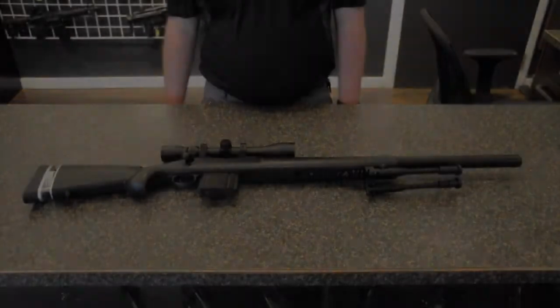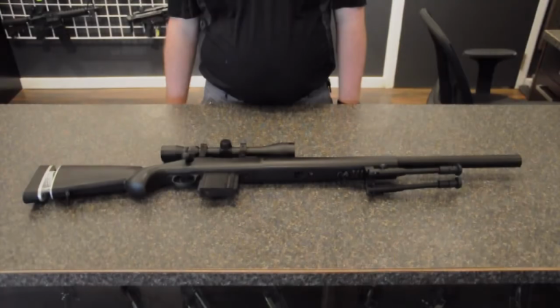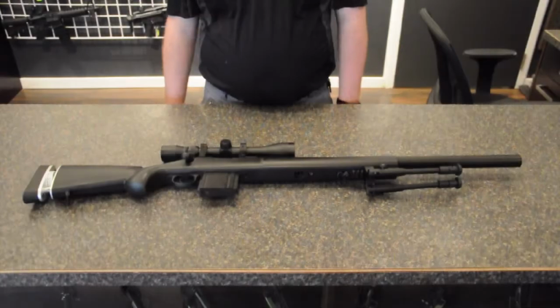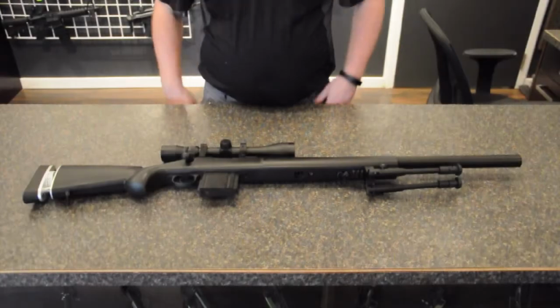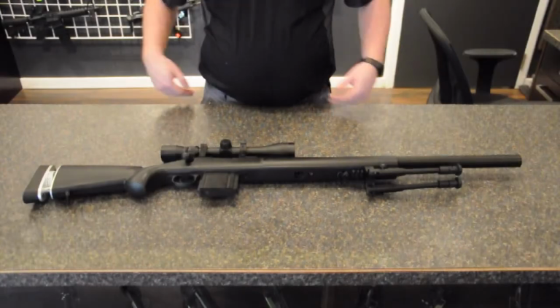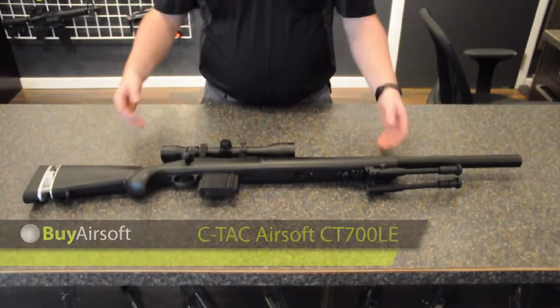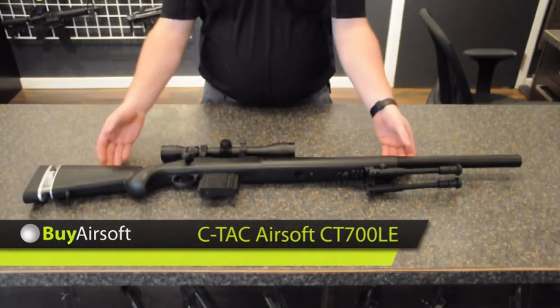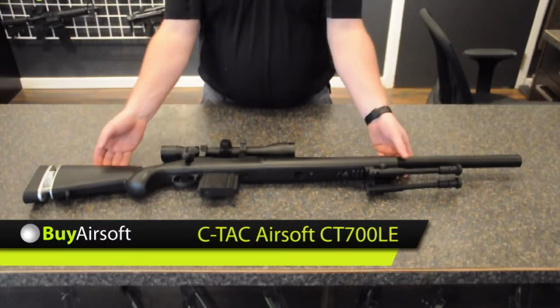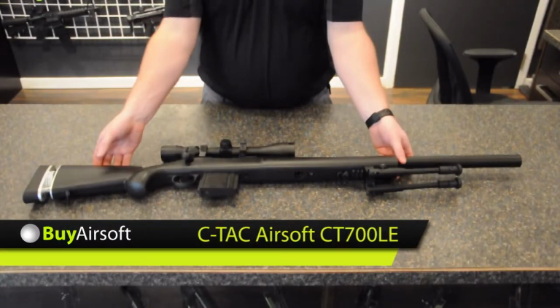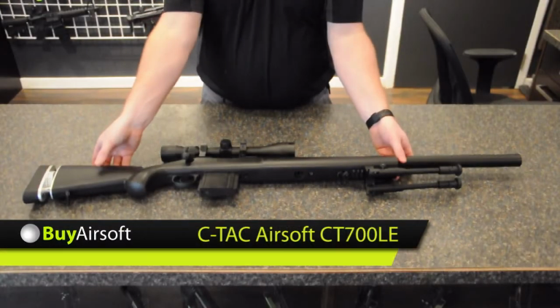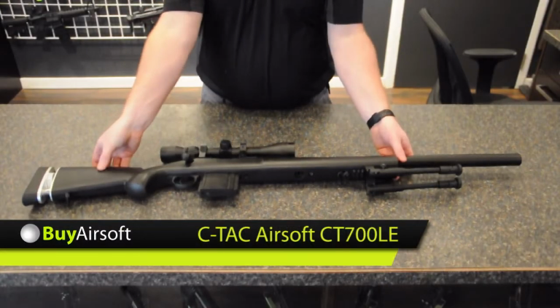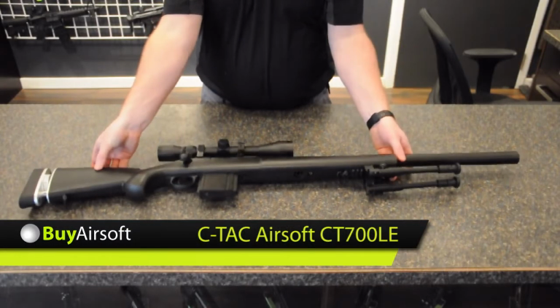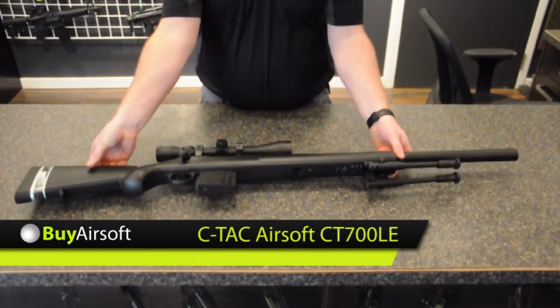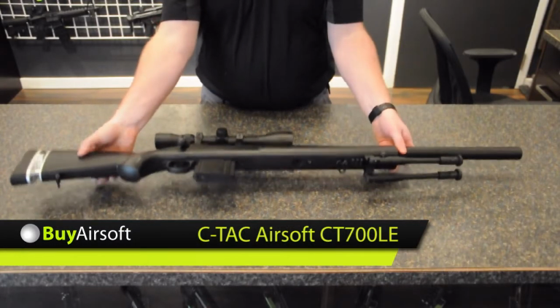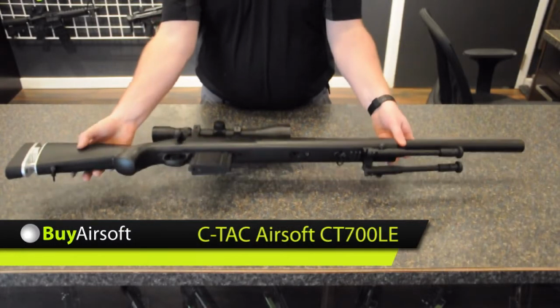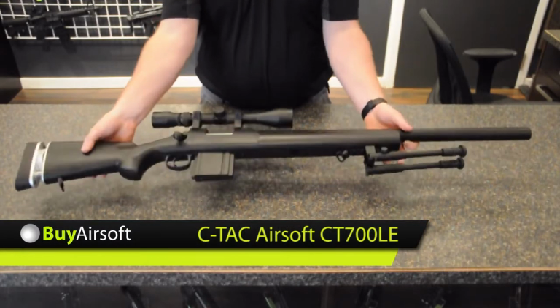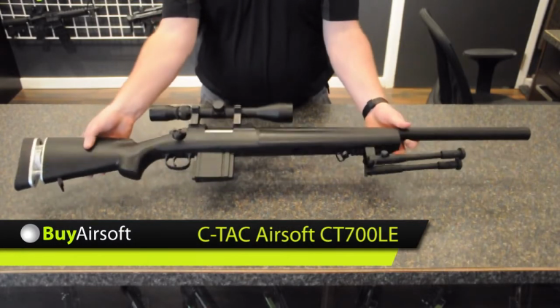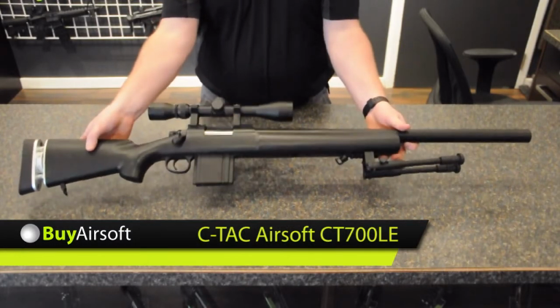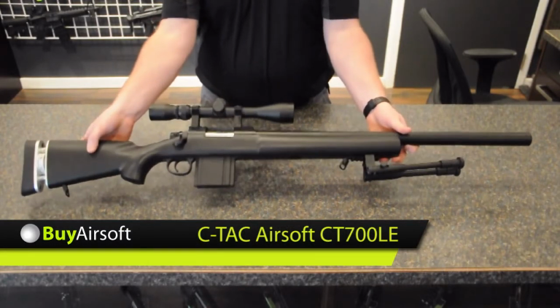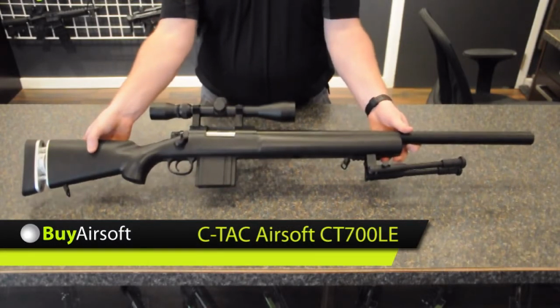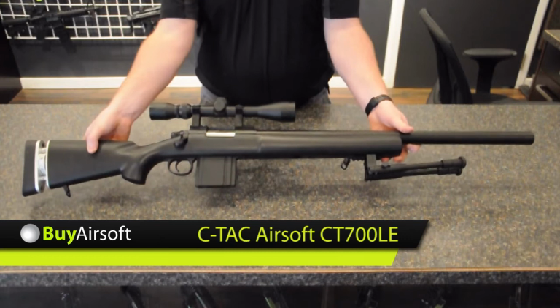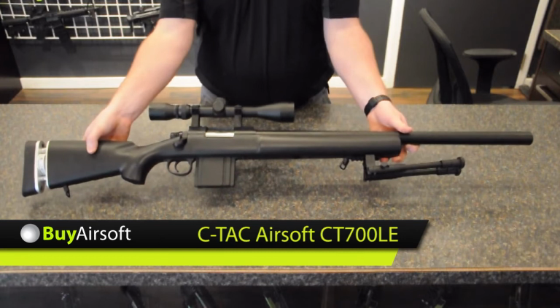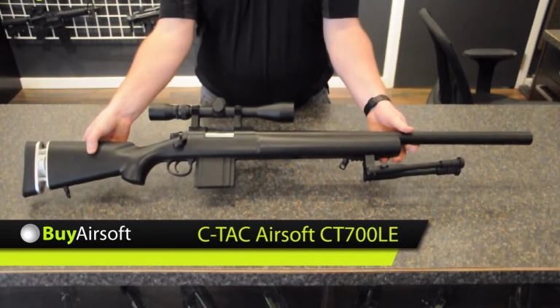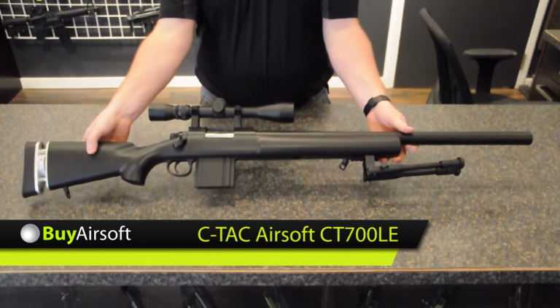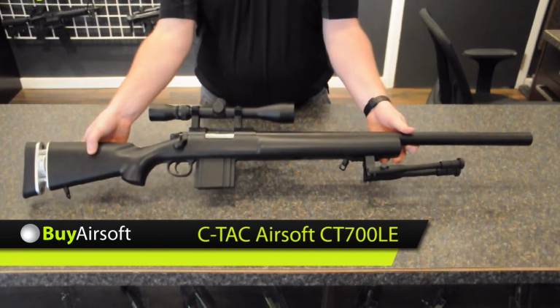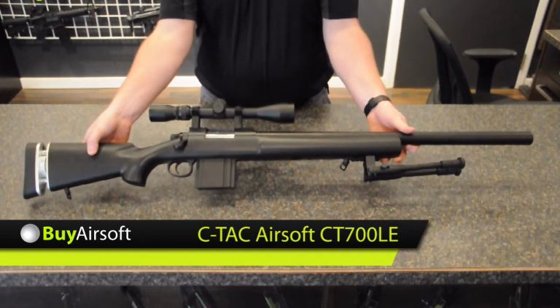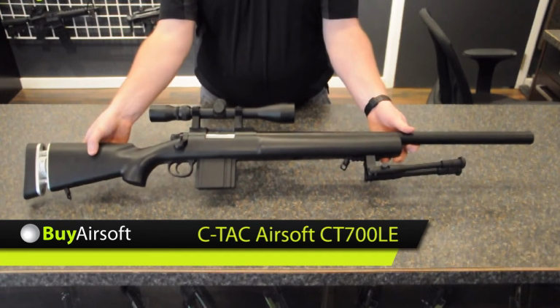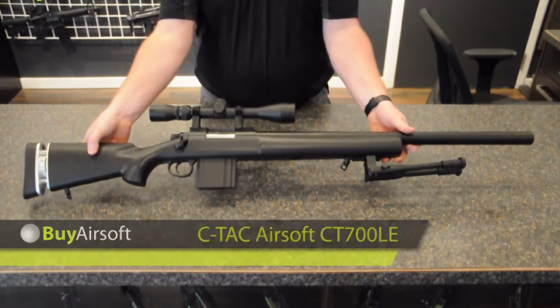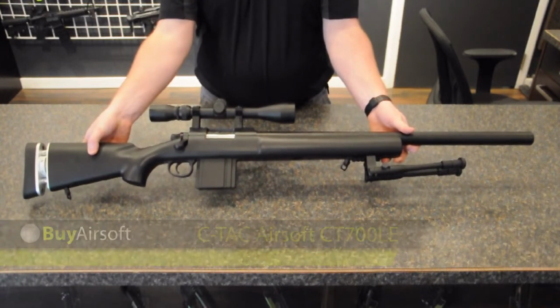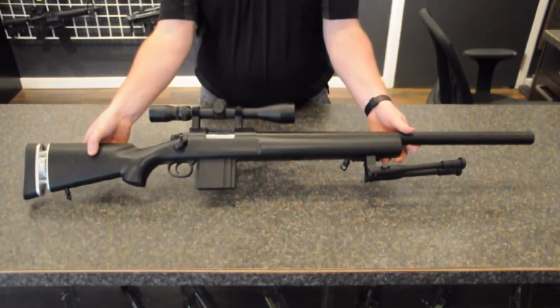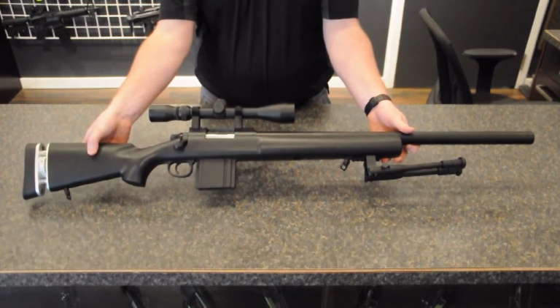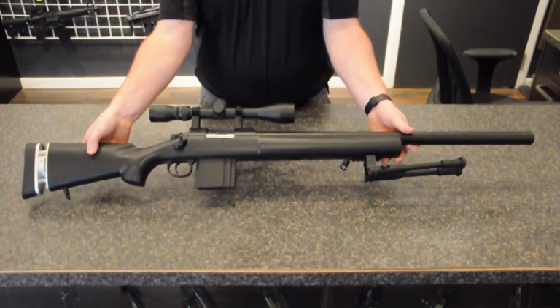Welcome to BuyAirsoft.ca's overview video for the new SeaTac CT700LE Spring Sniper Rifle.